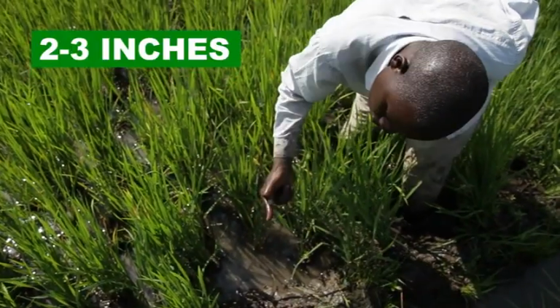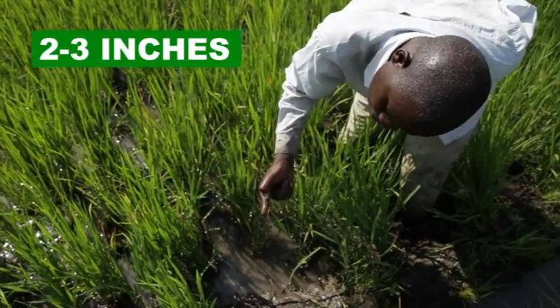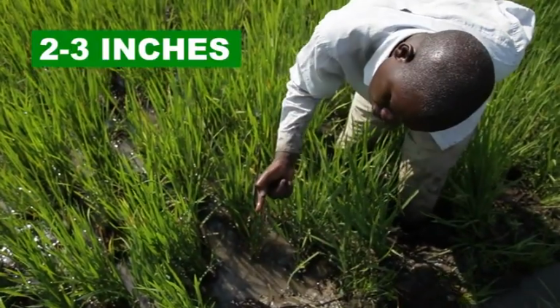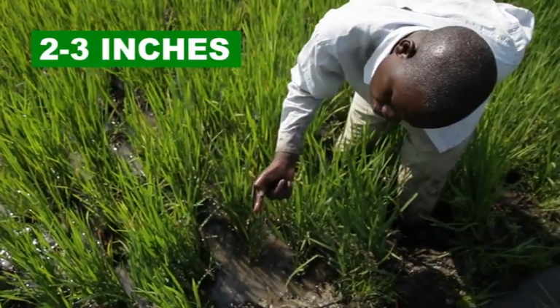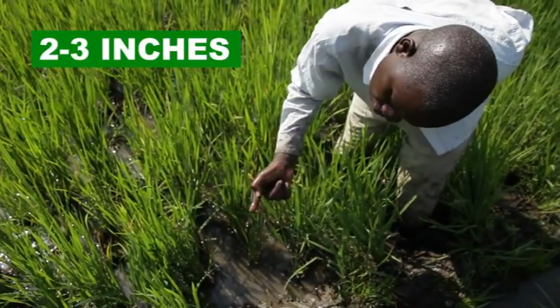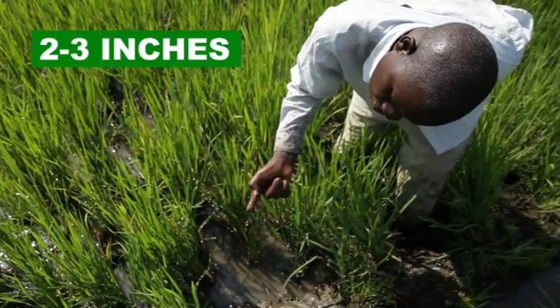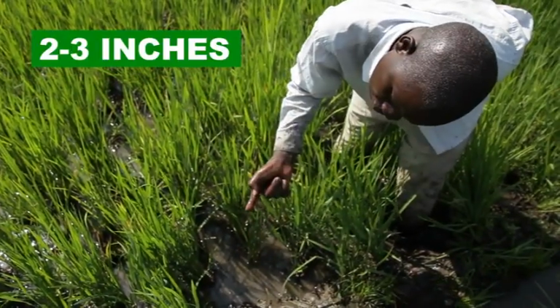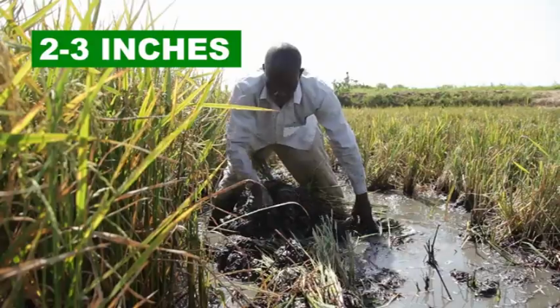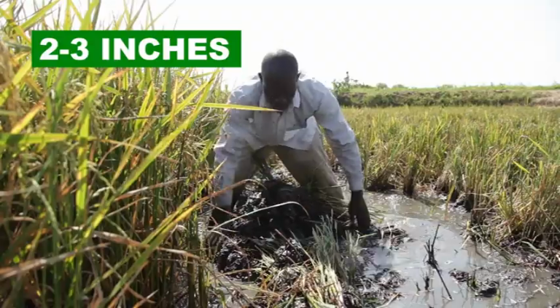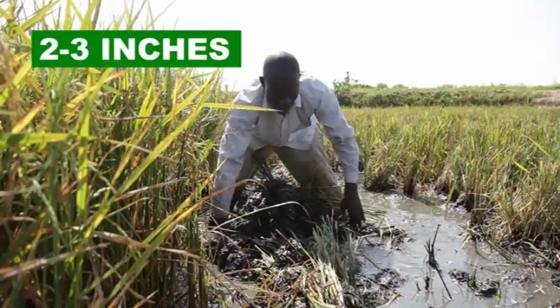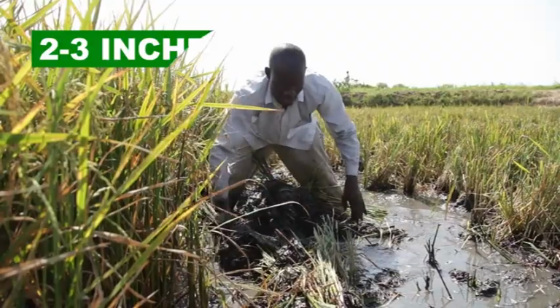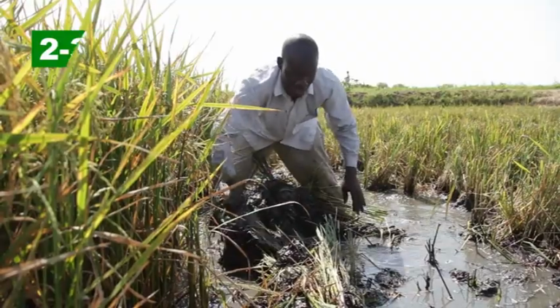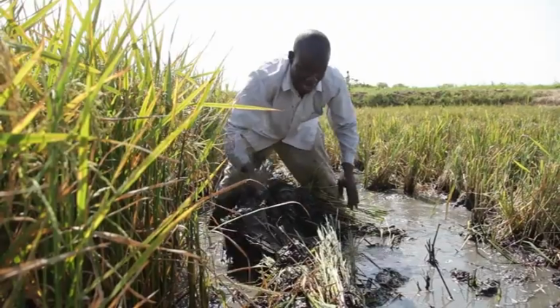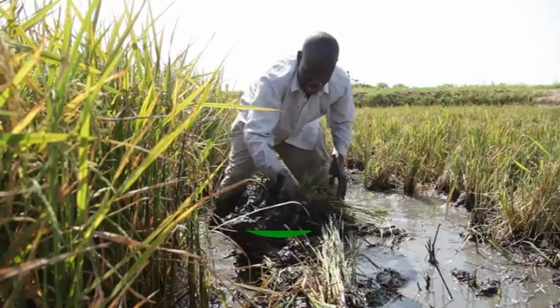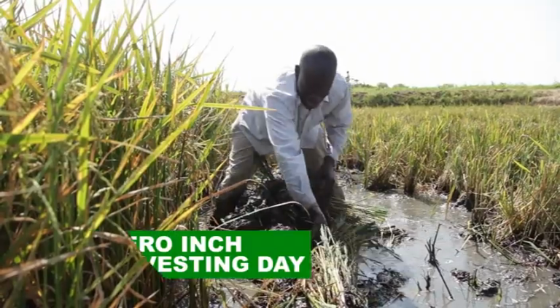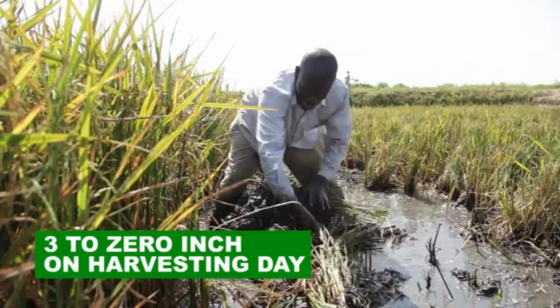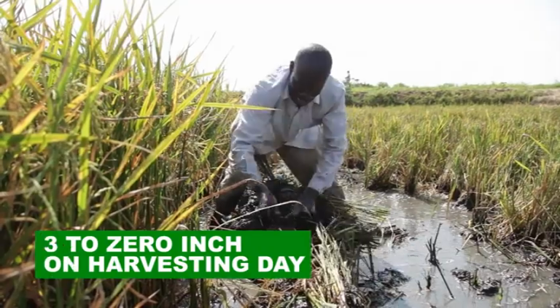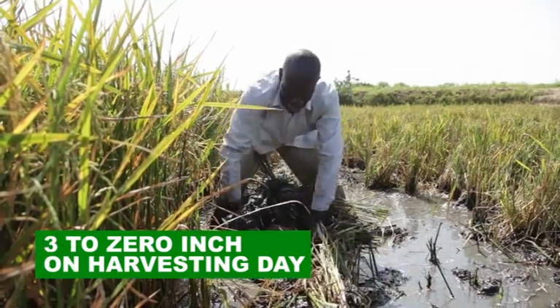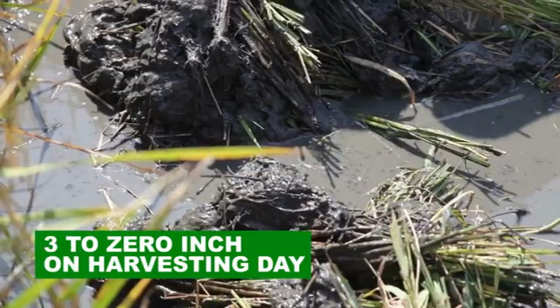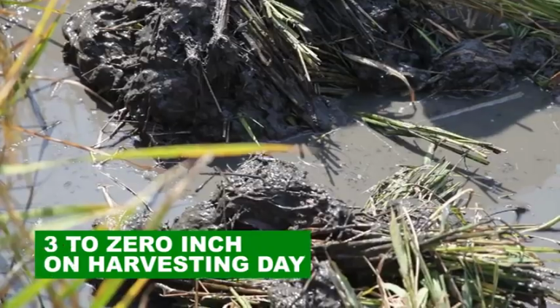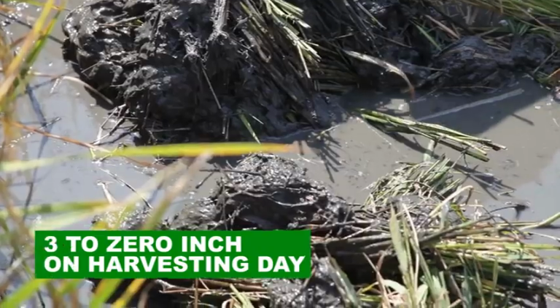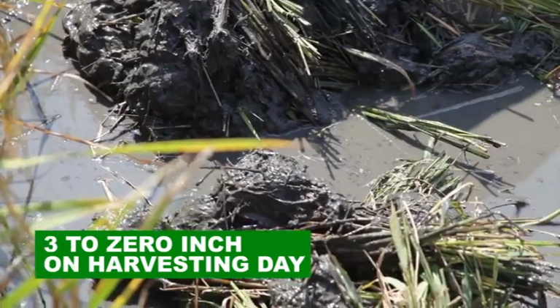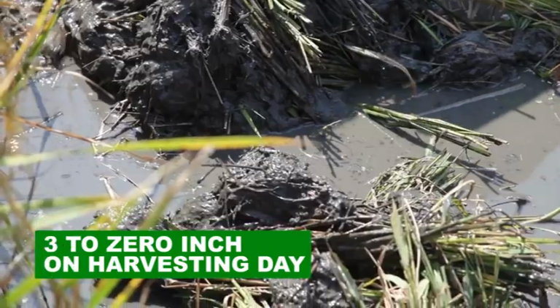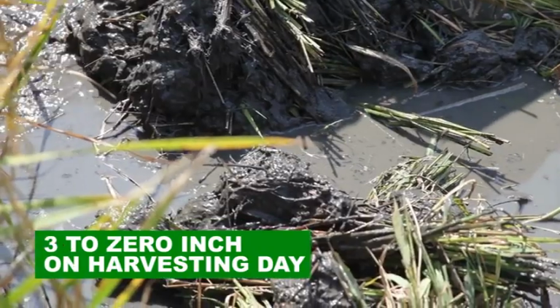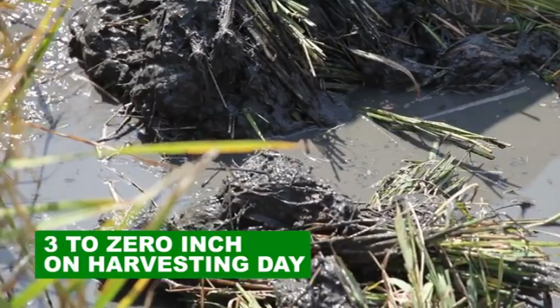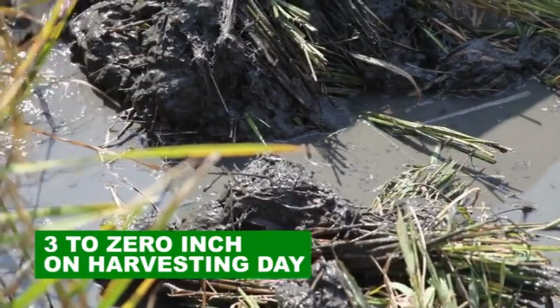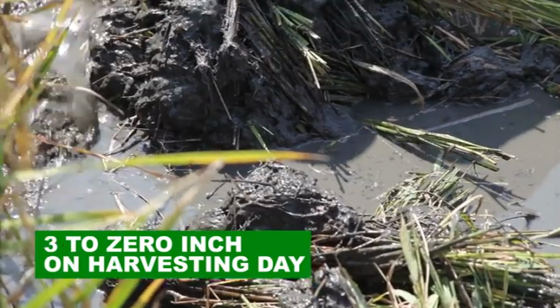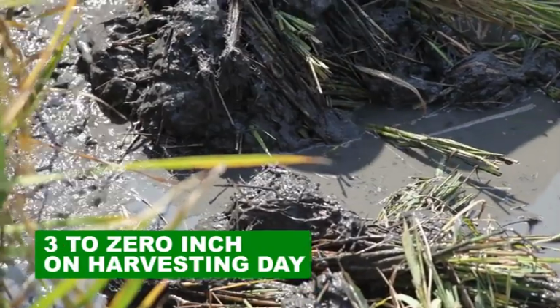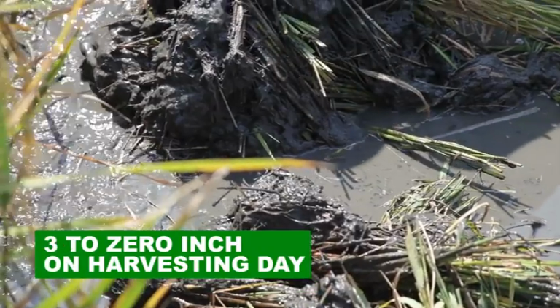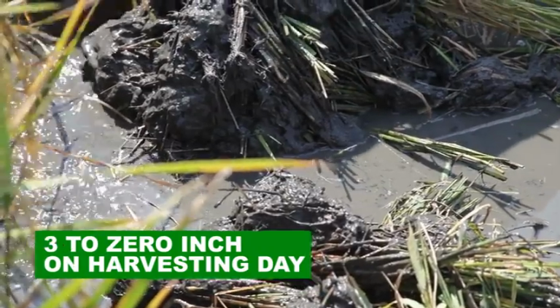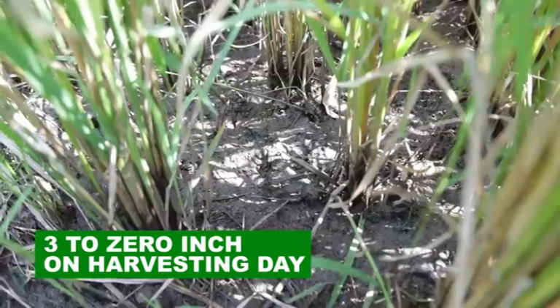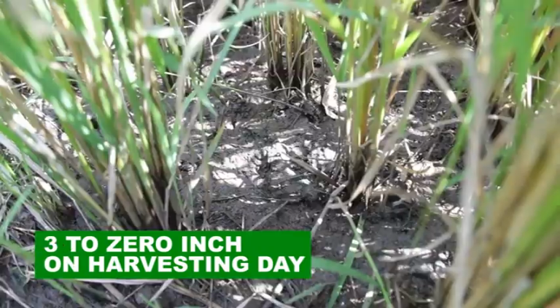One week before harvest, gradually reduce the water to 0 inches by harvesting day.